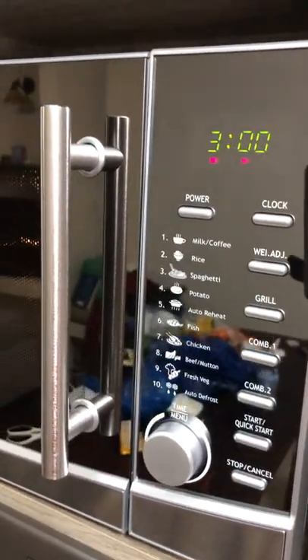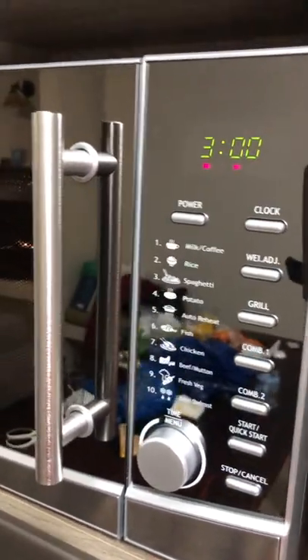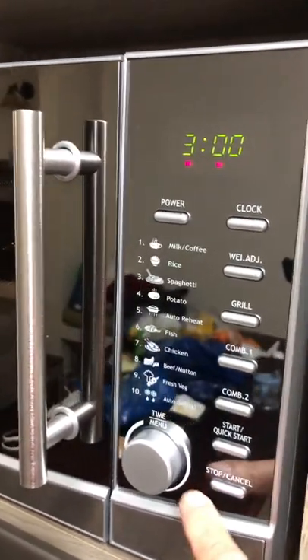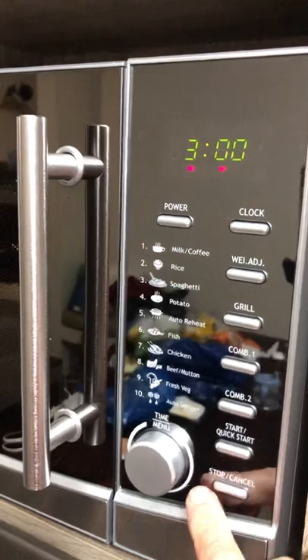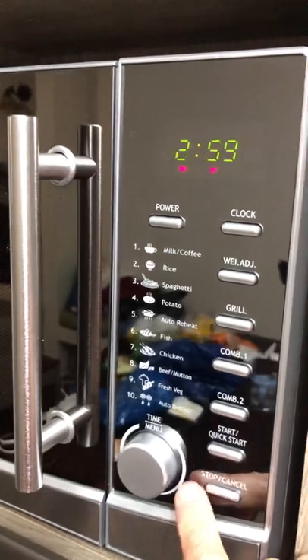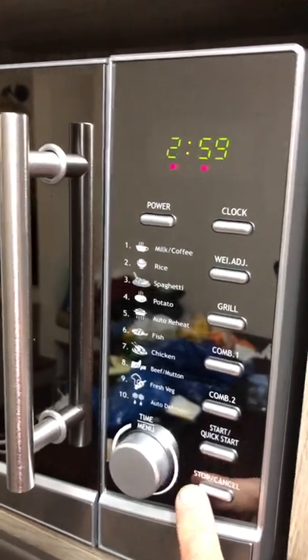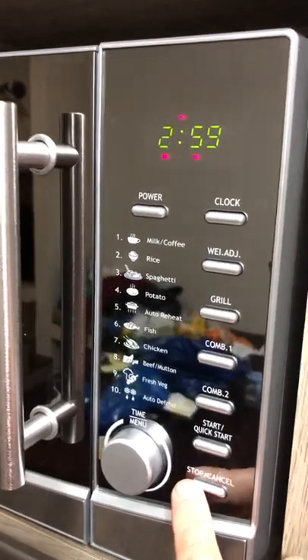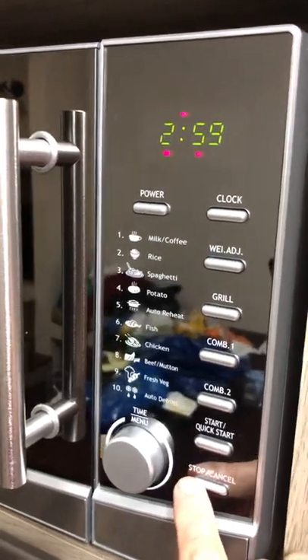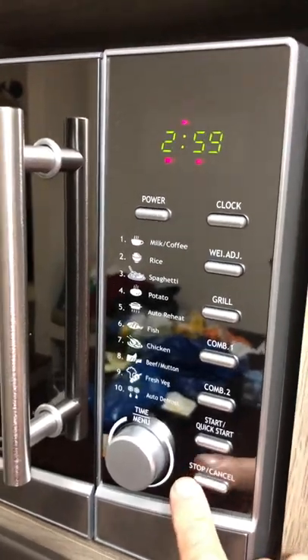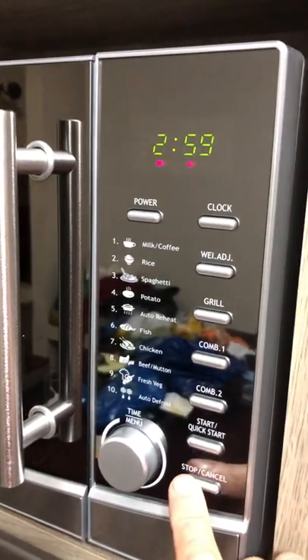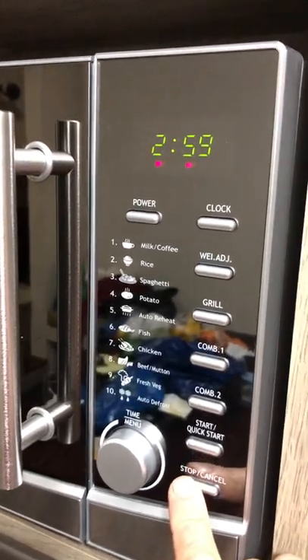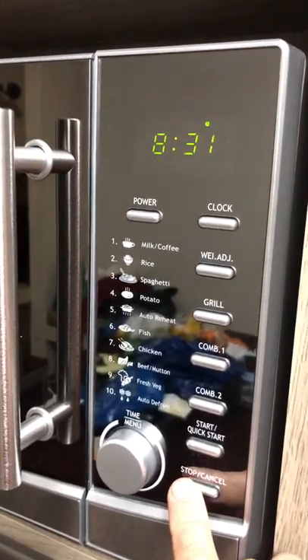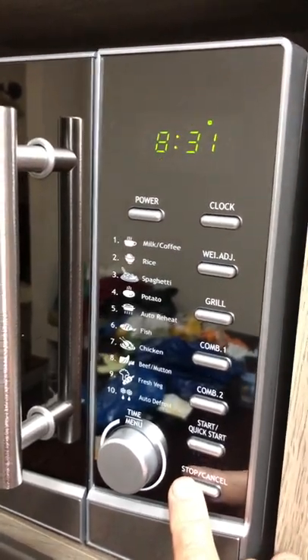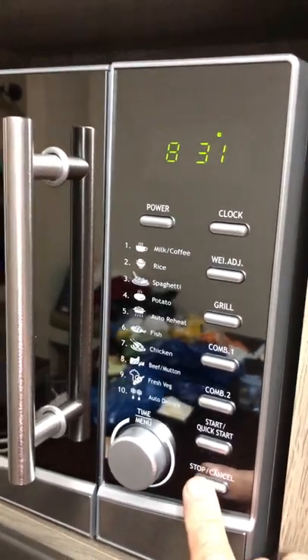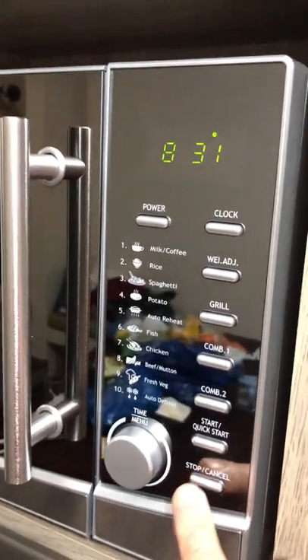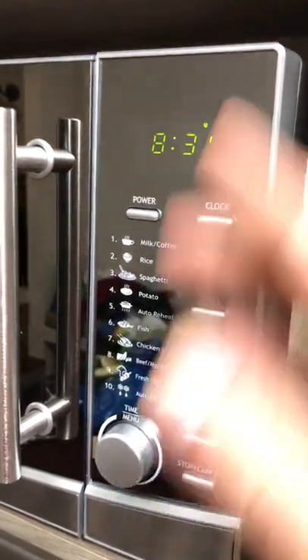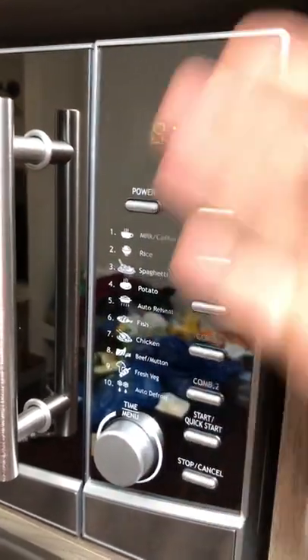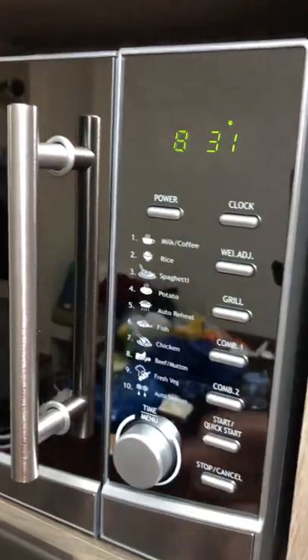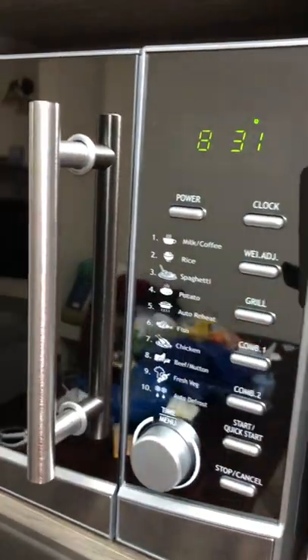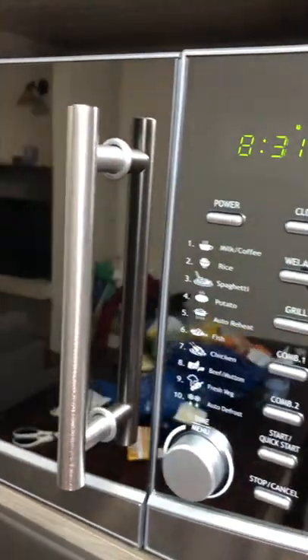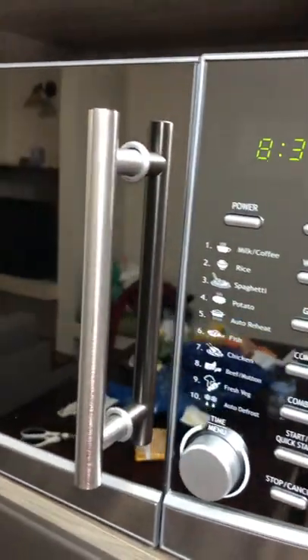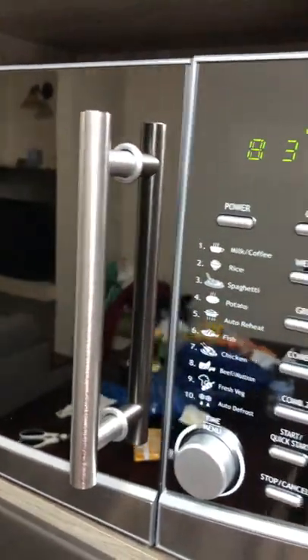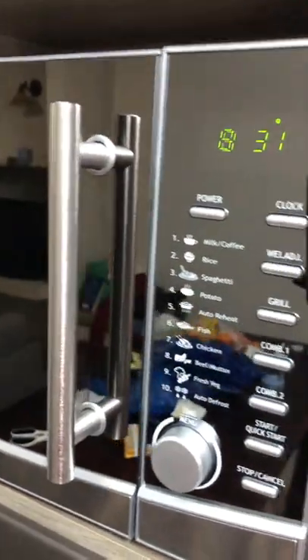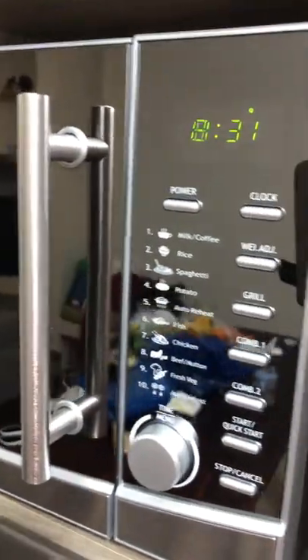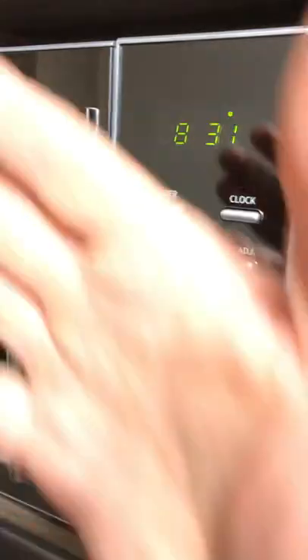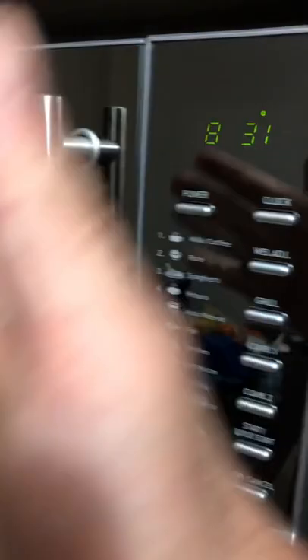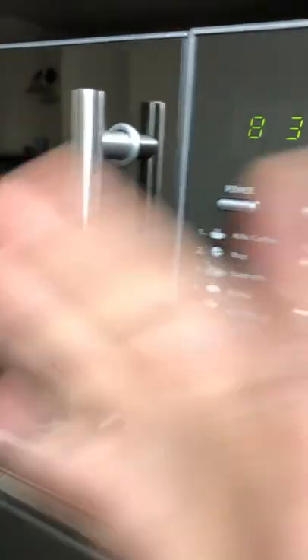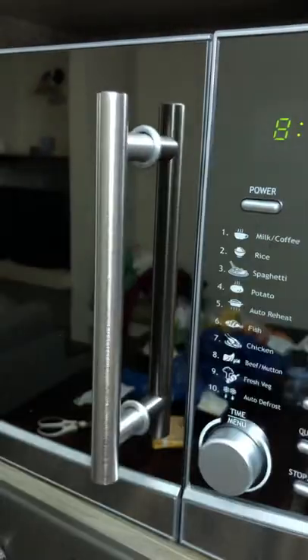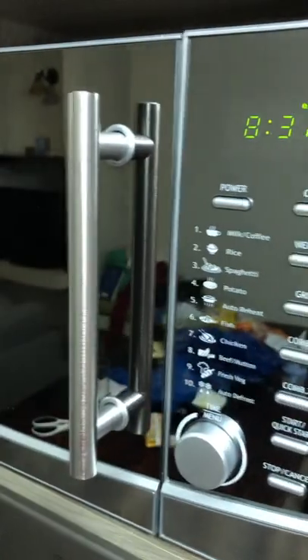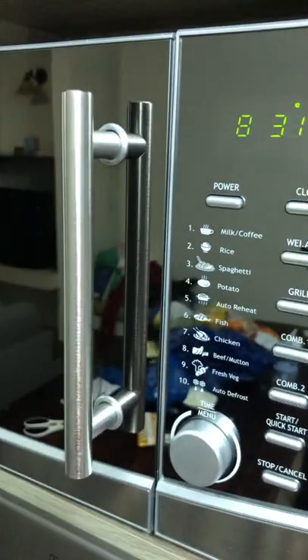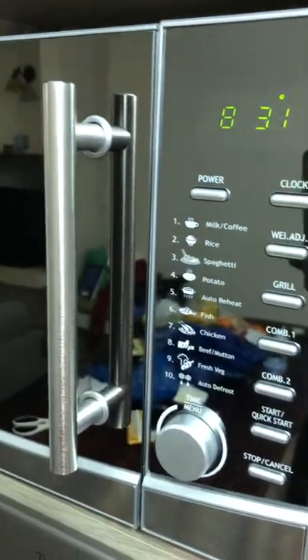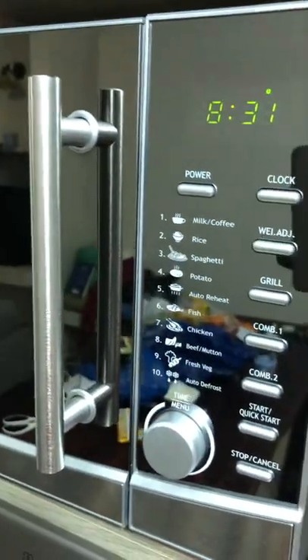If you want to stop, press stop or cancel, and it goes back to the main menu.